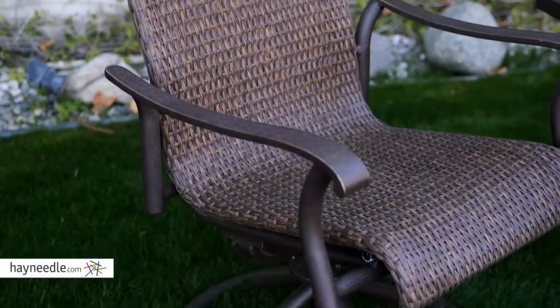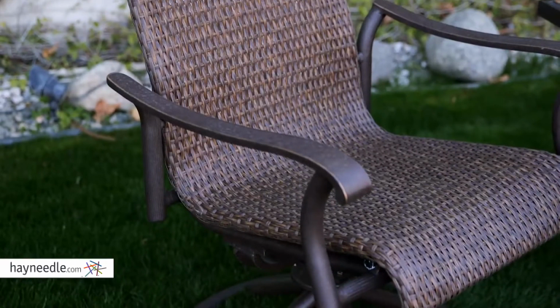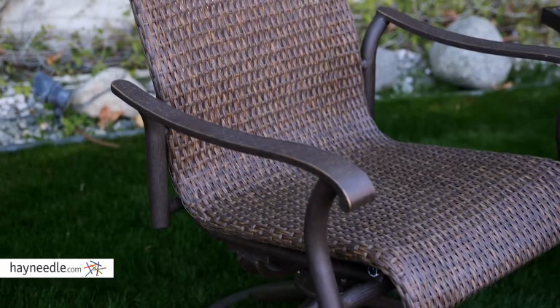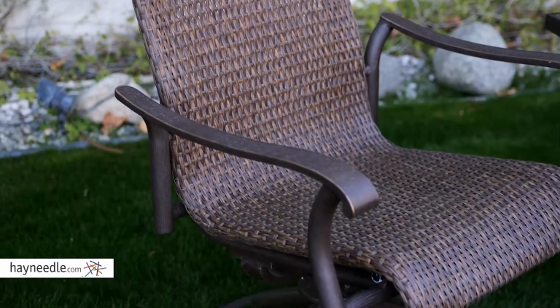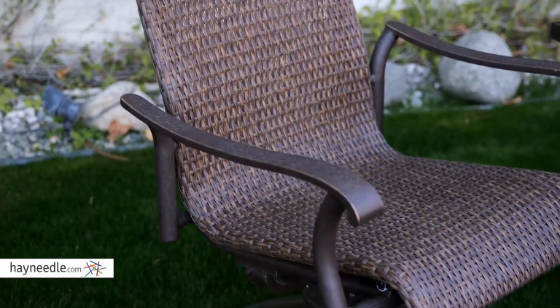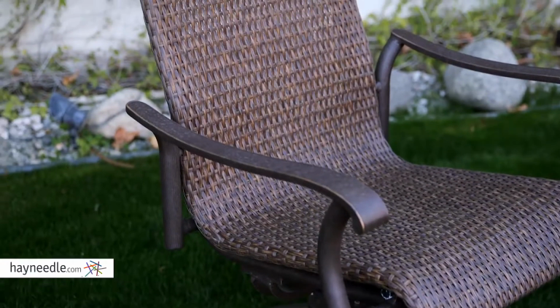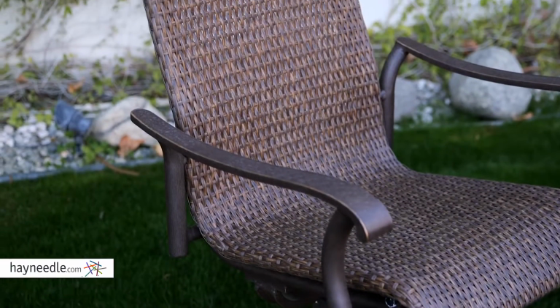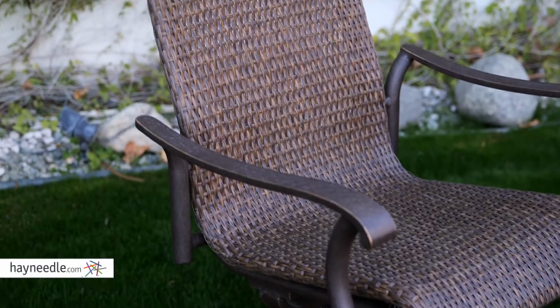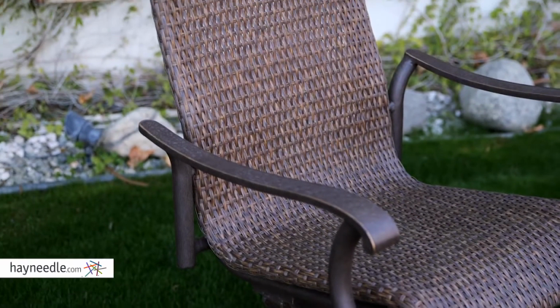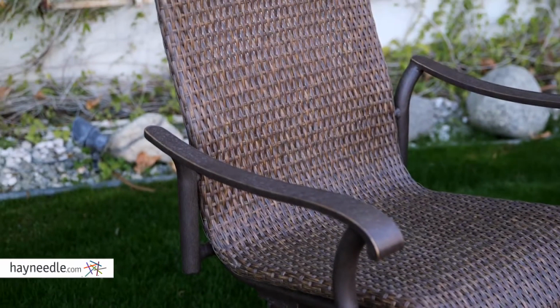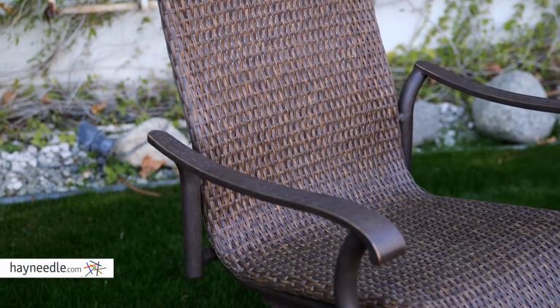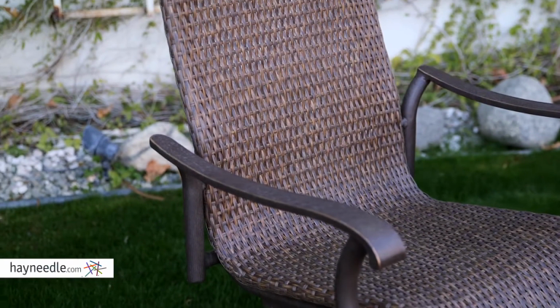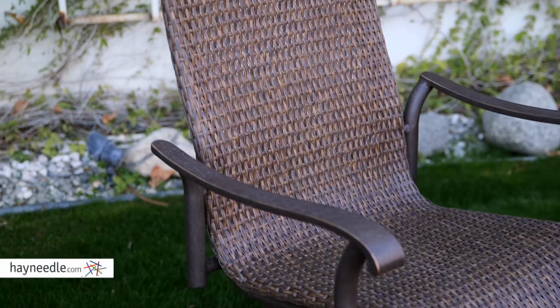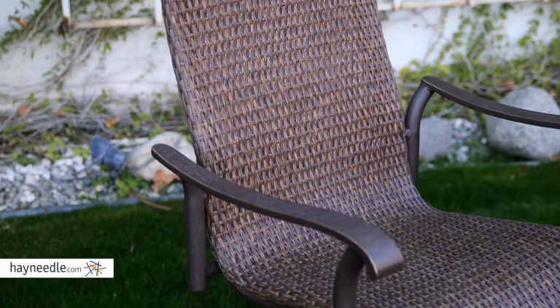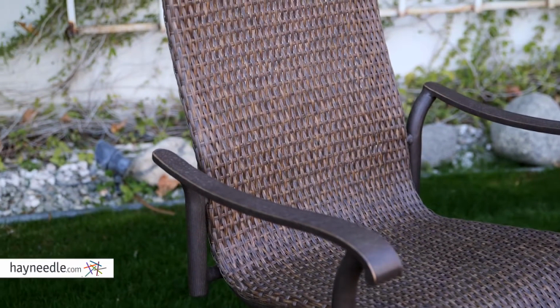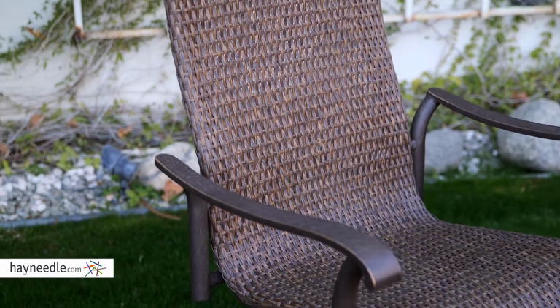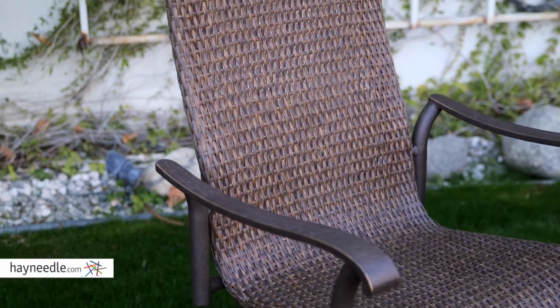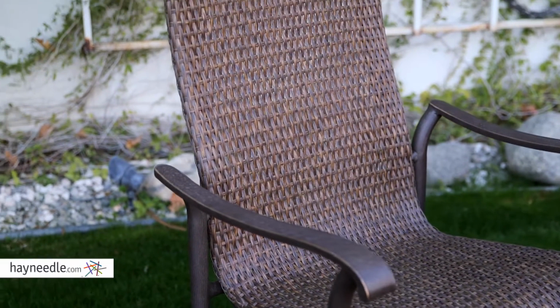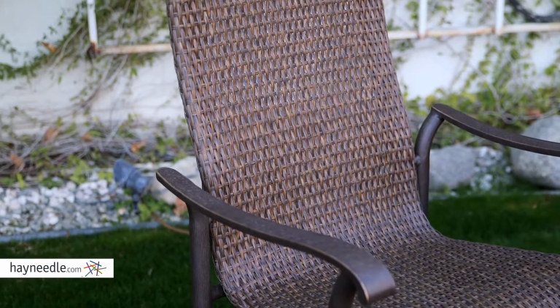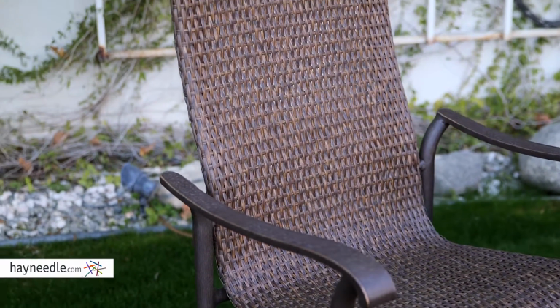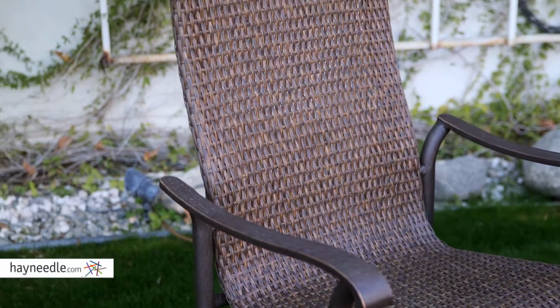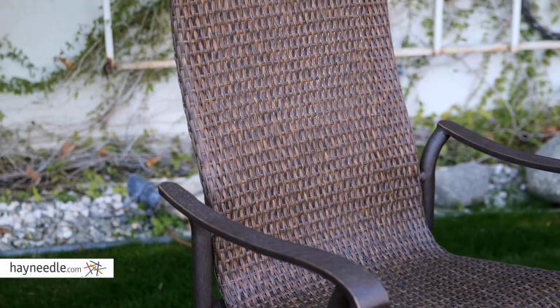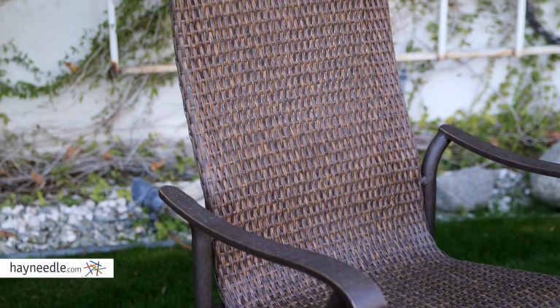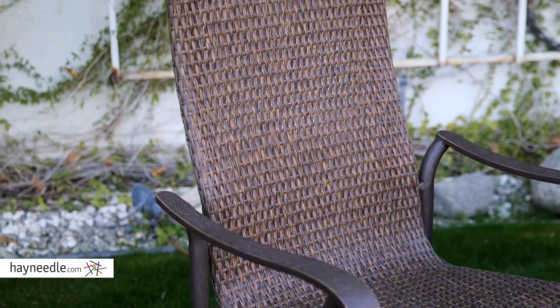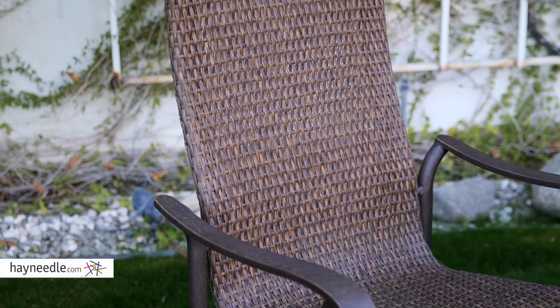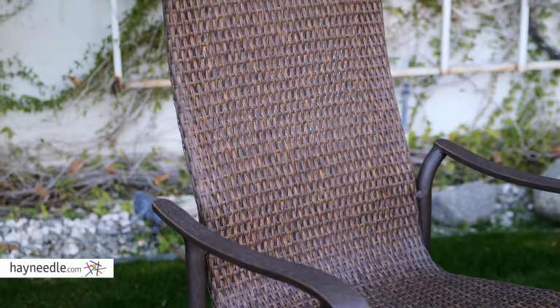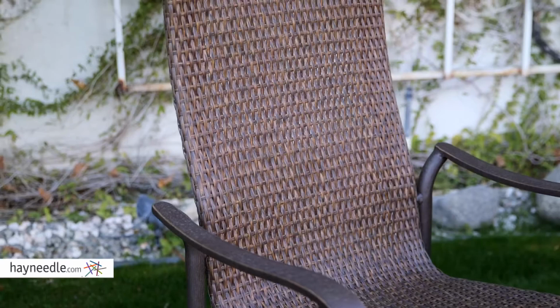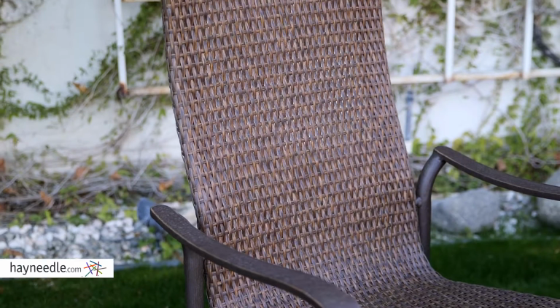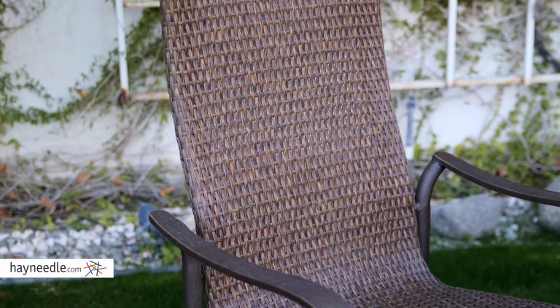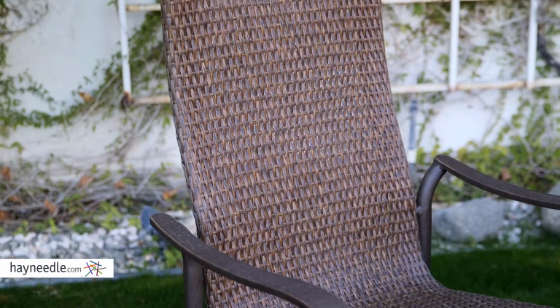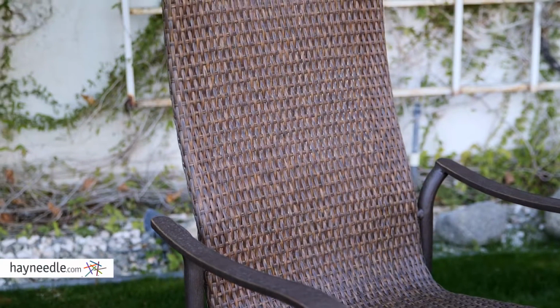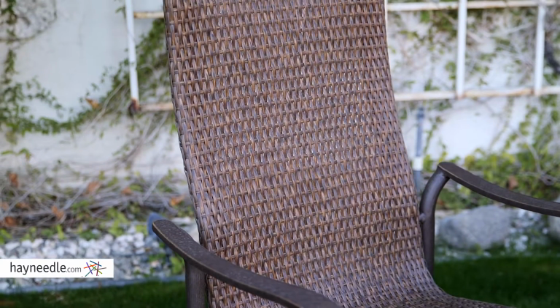That, paired with the detailed contoured arms and high backs, creates an extremely comfortable chair.